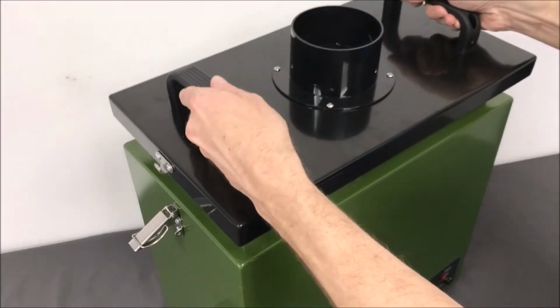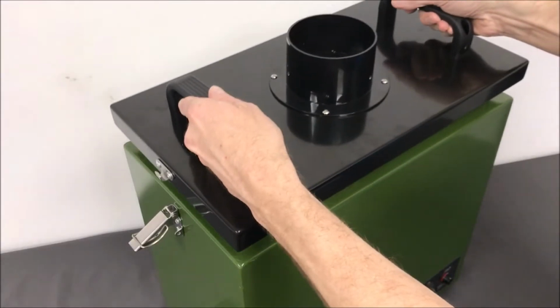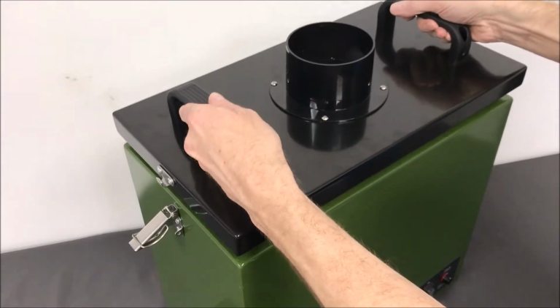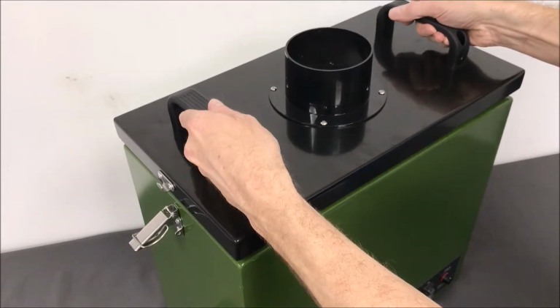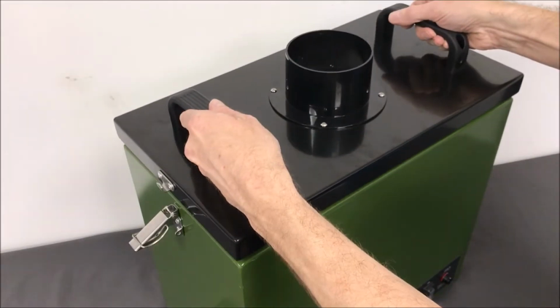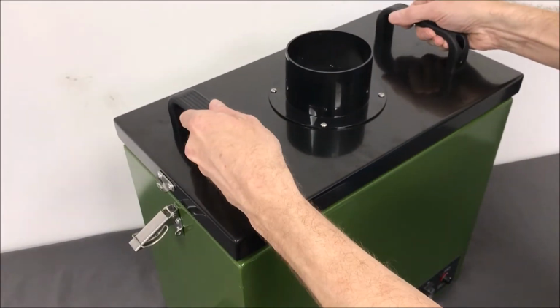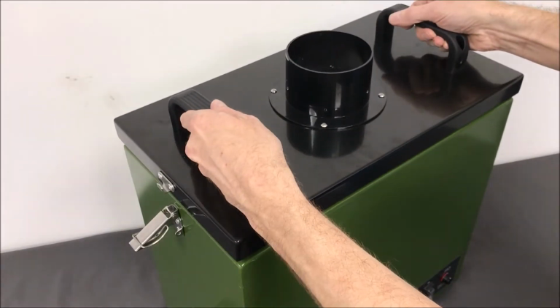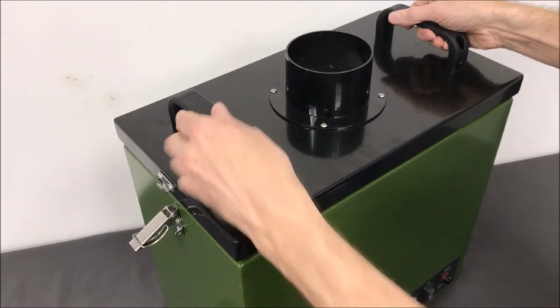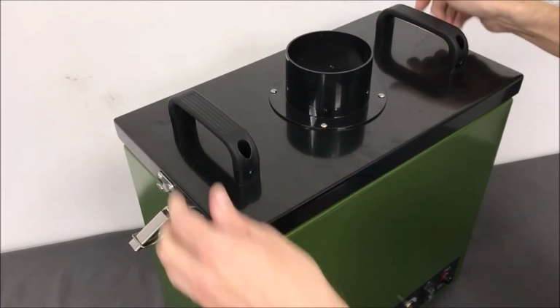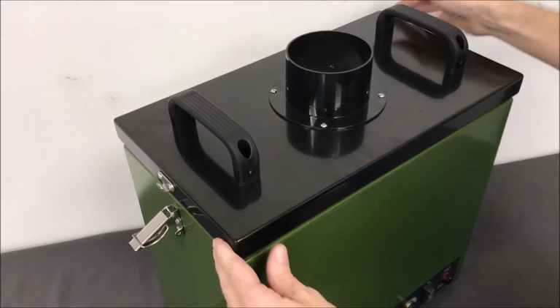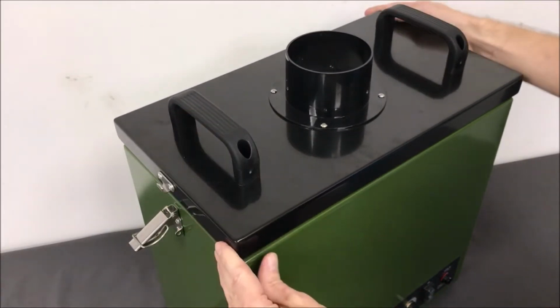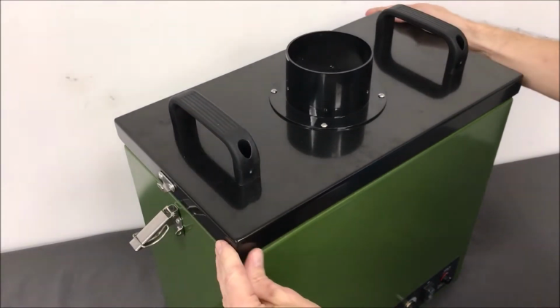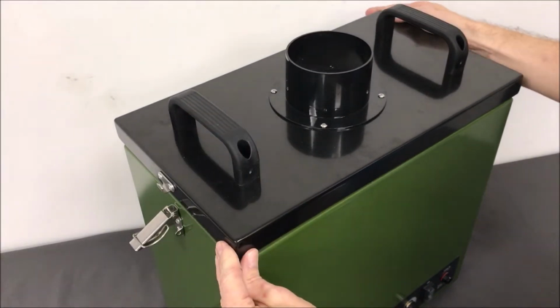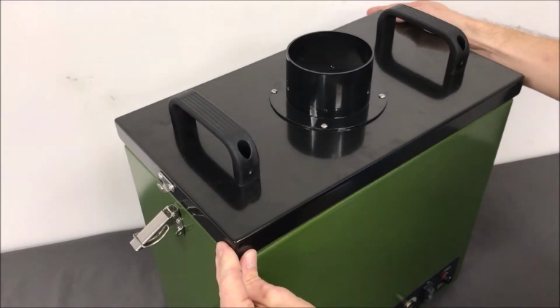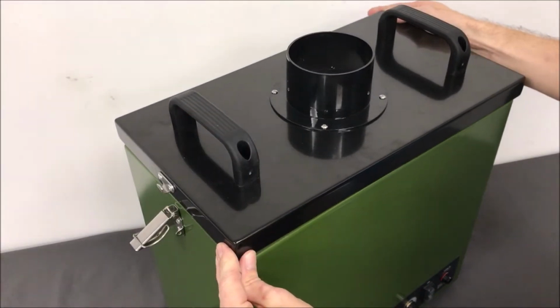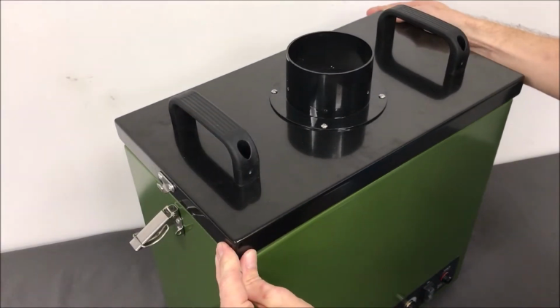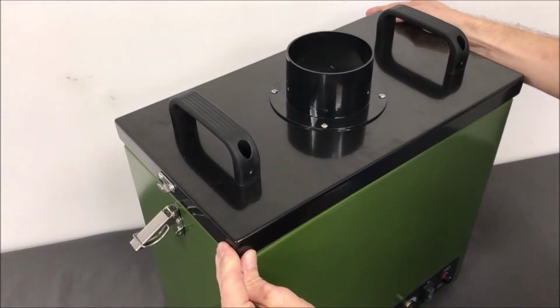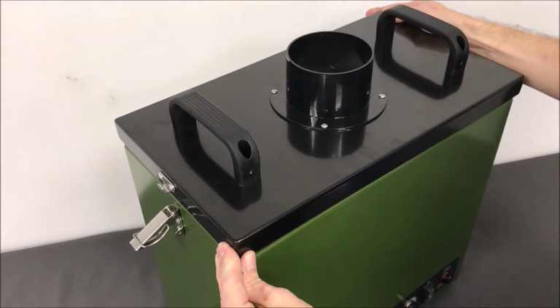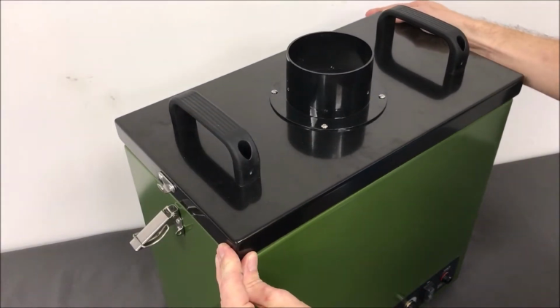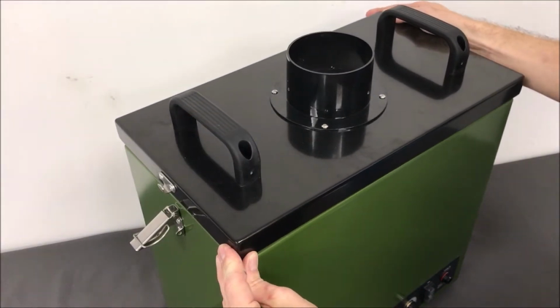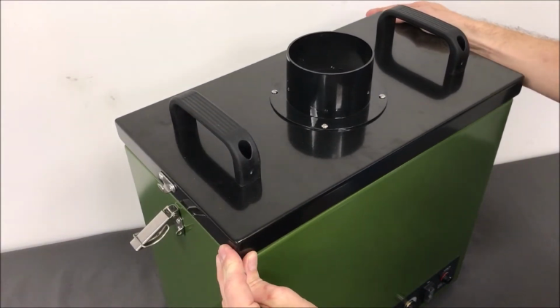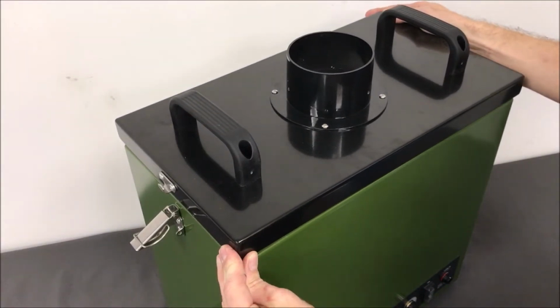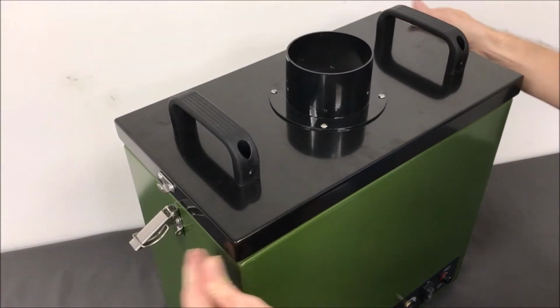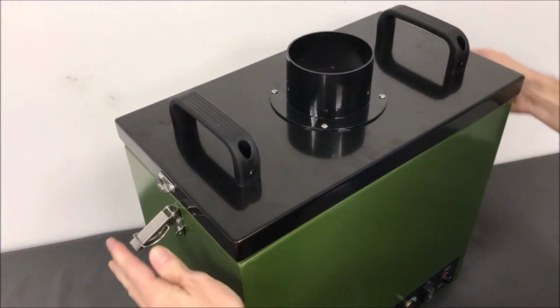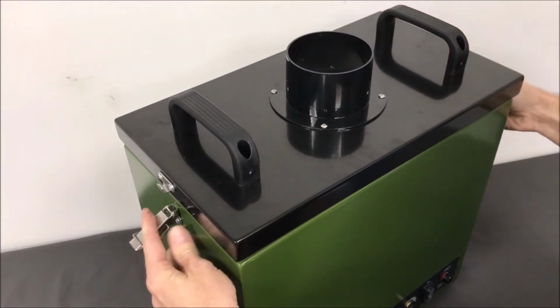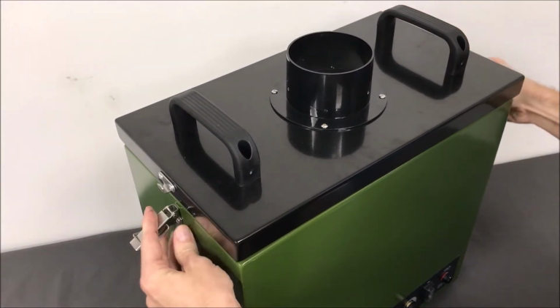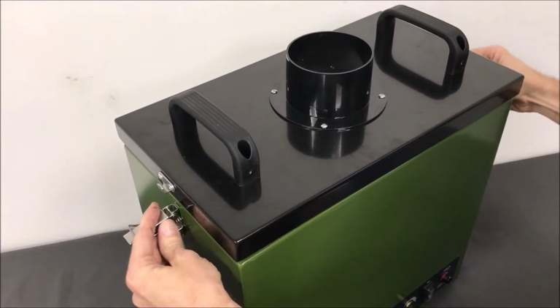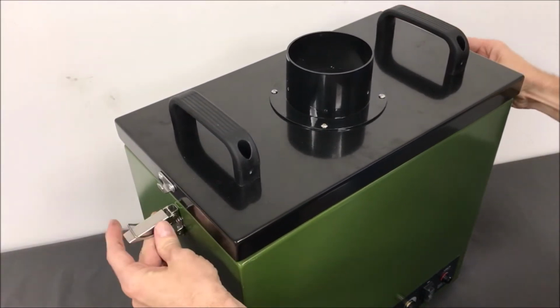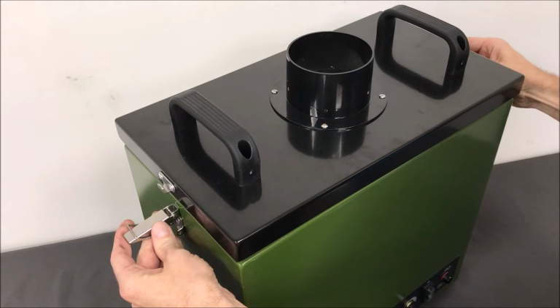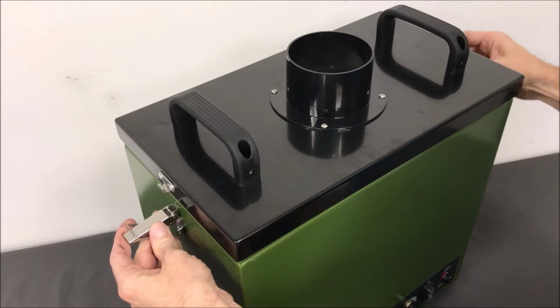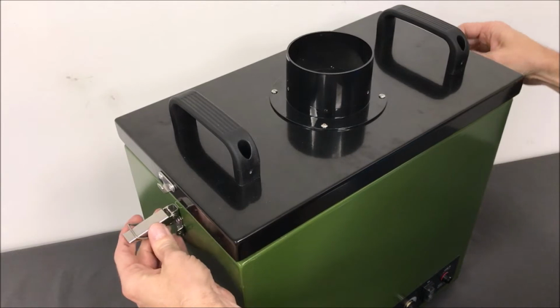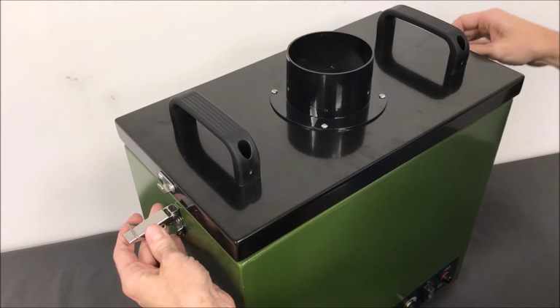Place the lid squarely on top of the filter block and lock the catches, making a tight seal.